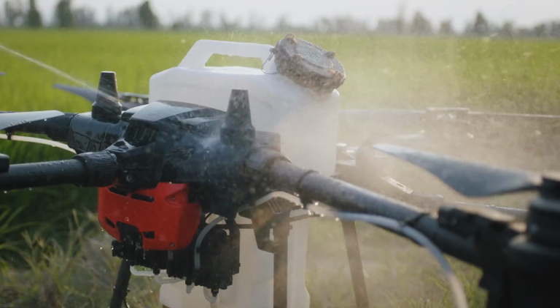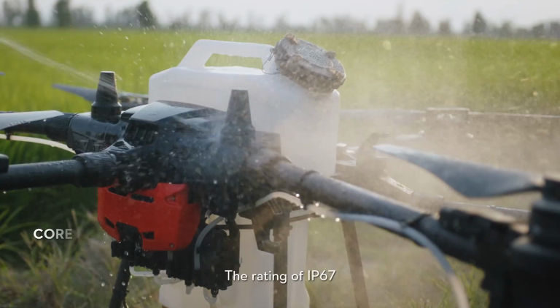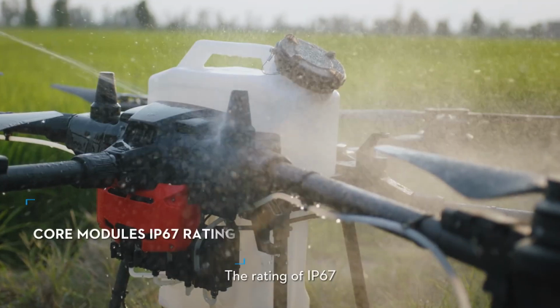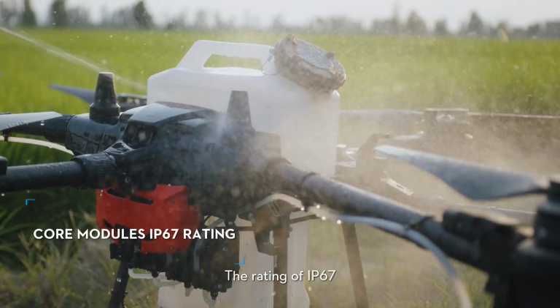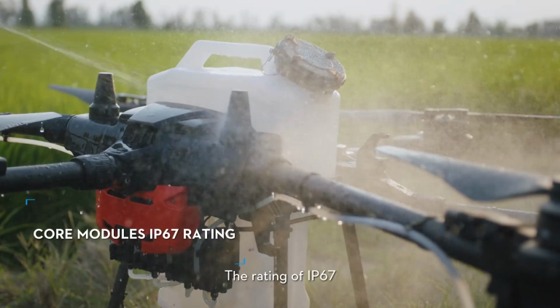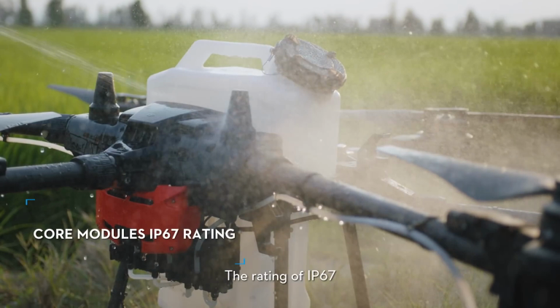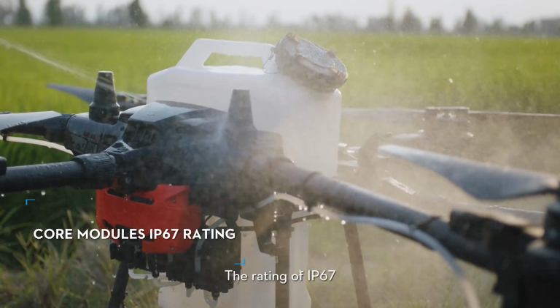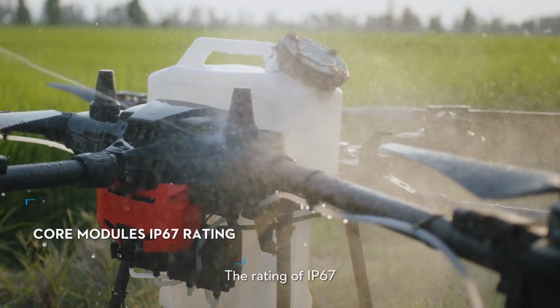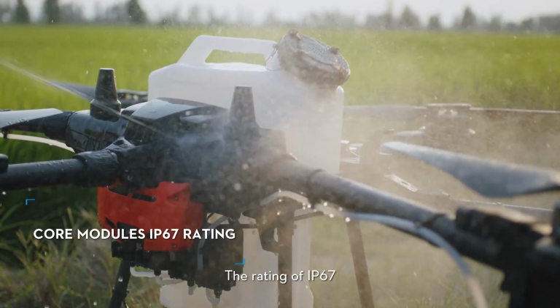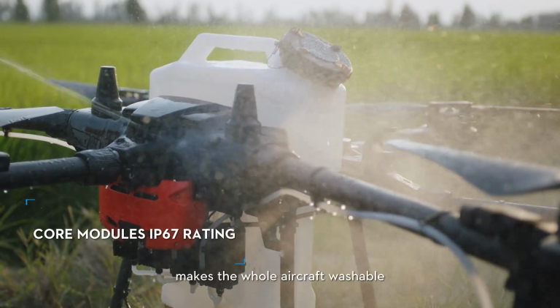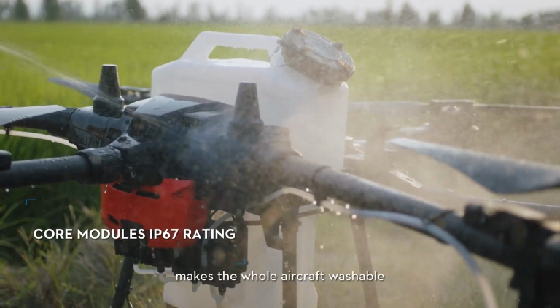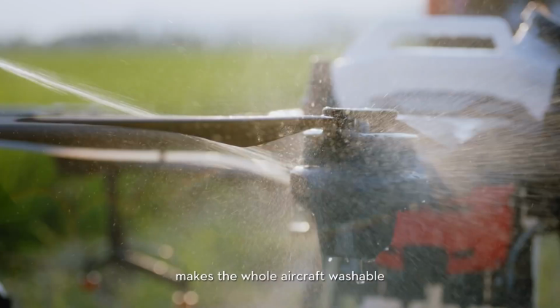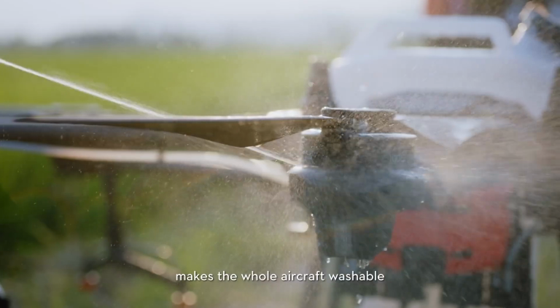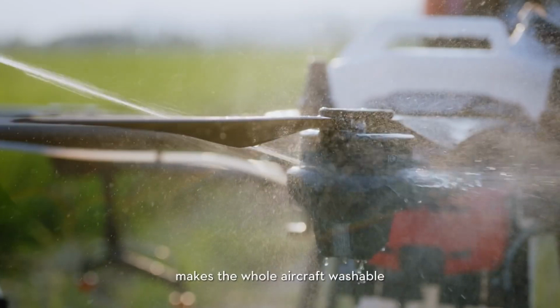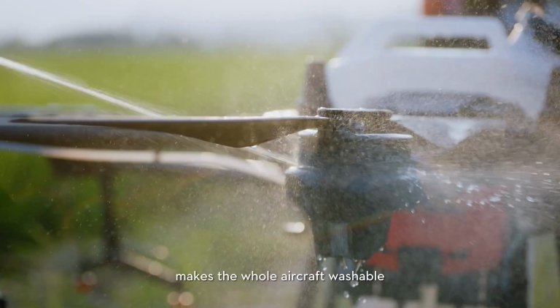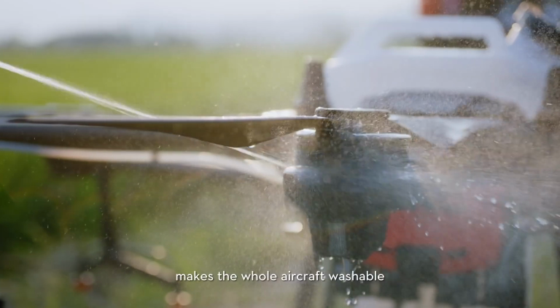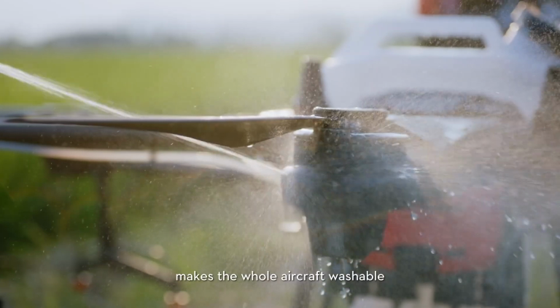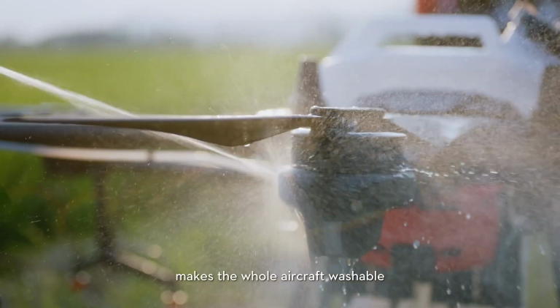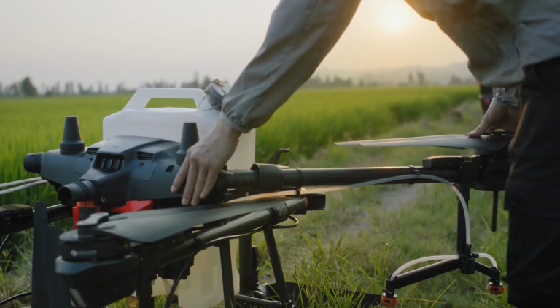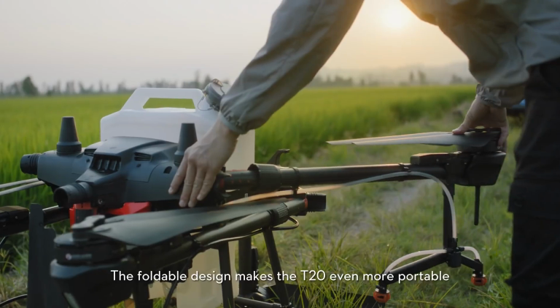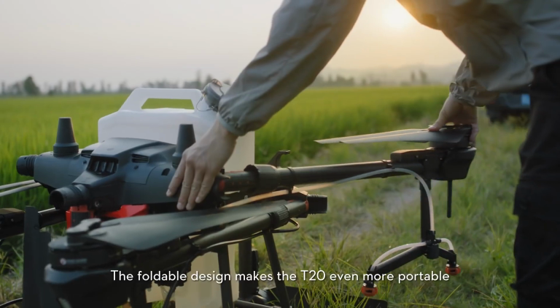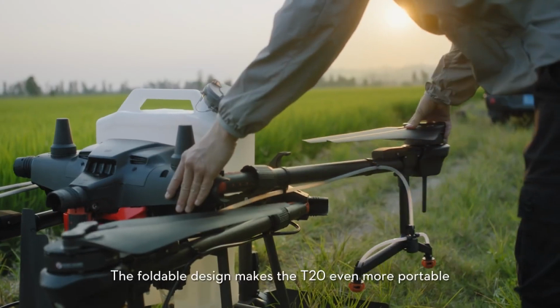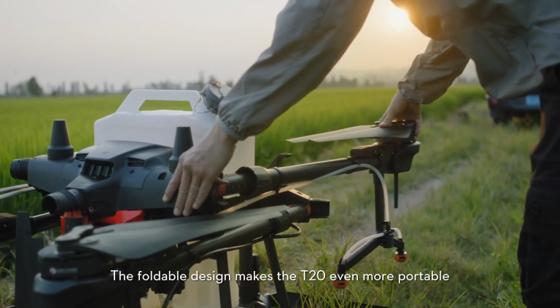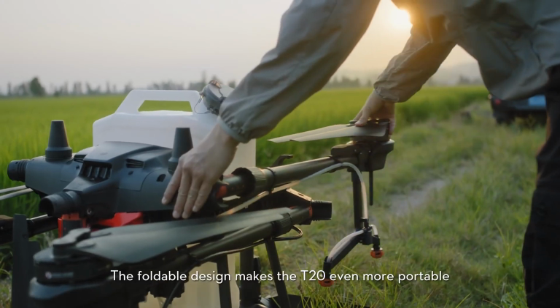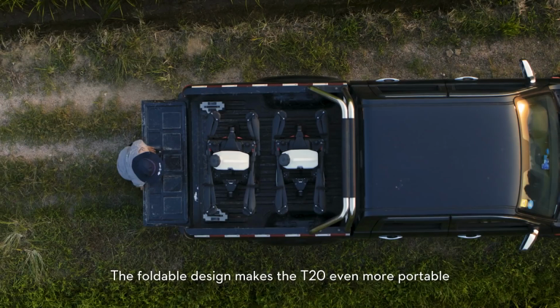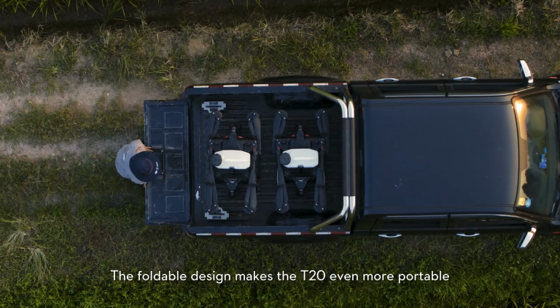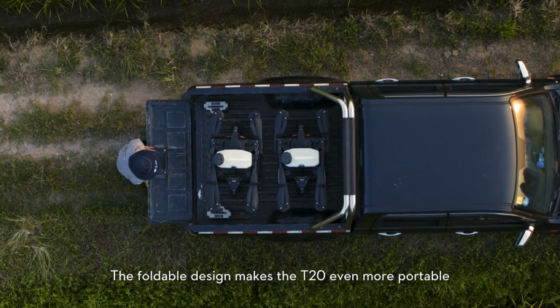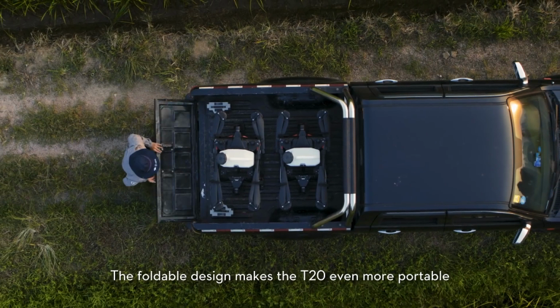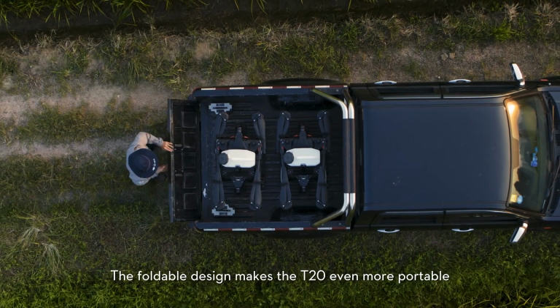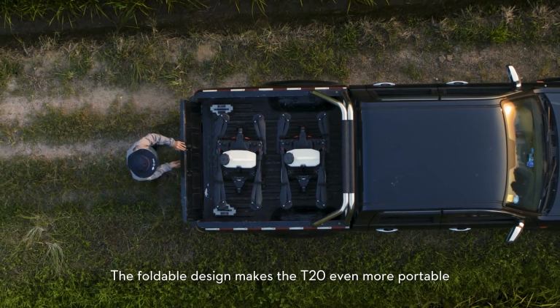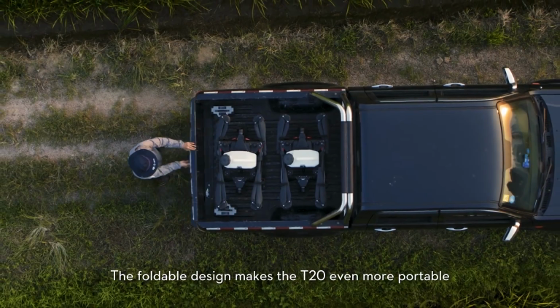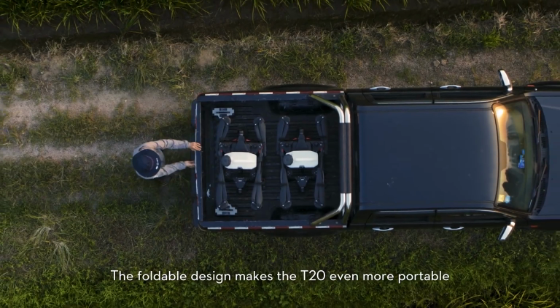The IP67 rating makes the whole aircraft washable, and the foldable design makes the T20 even more portable.